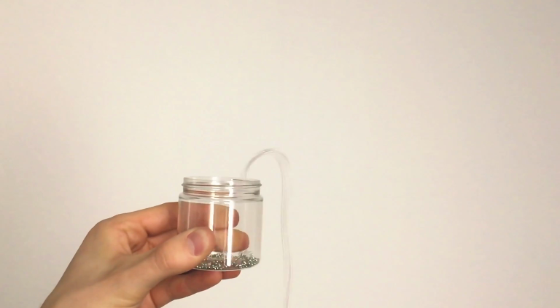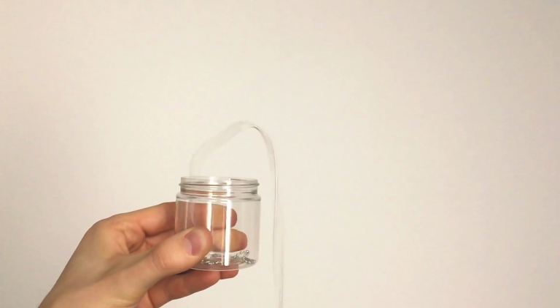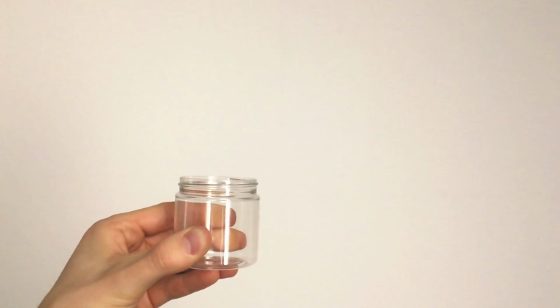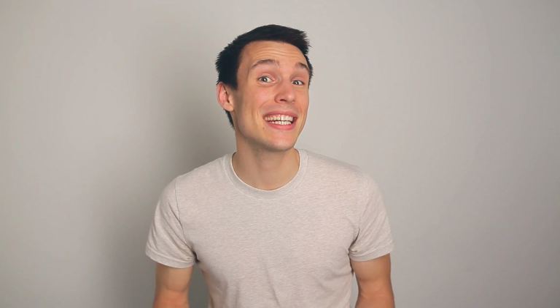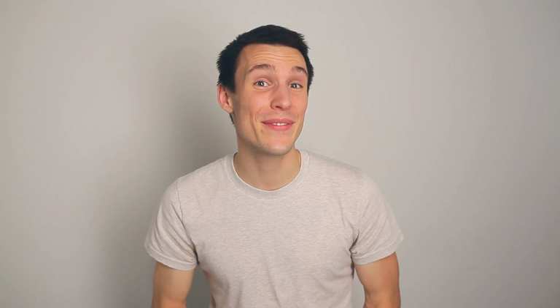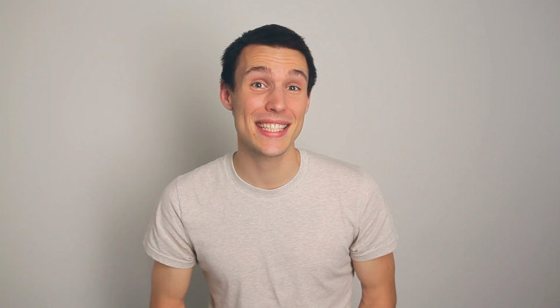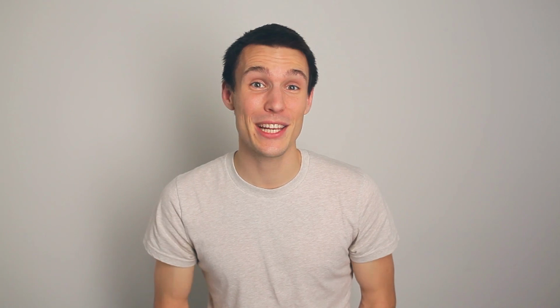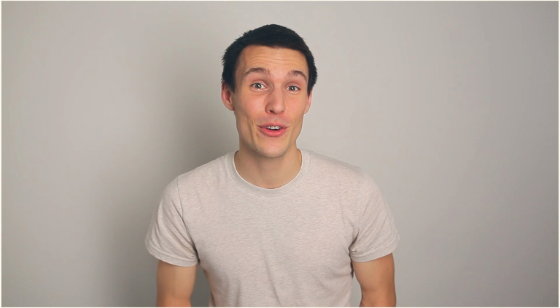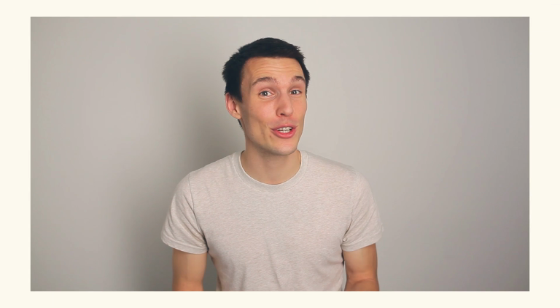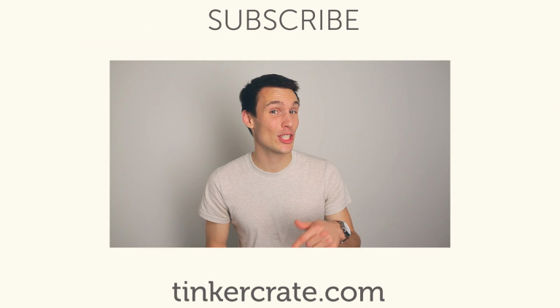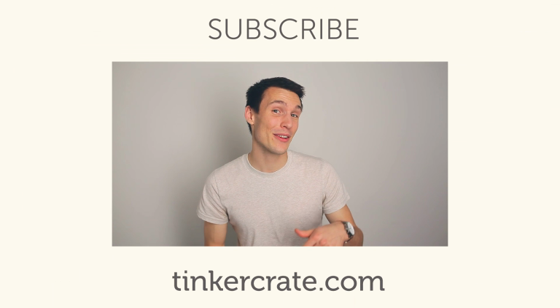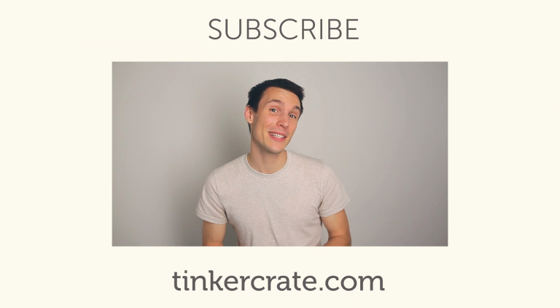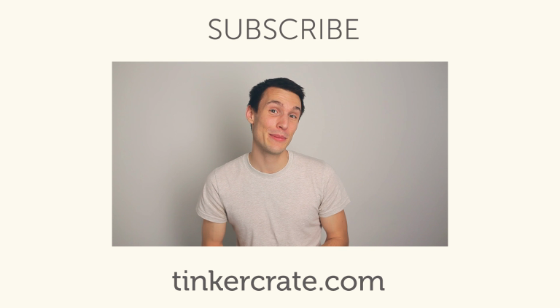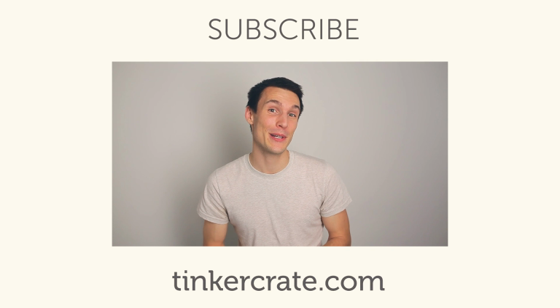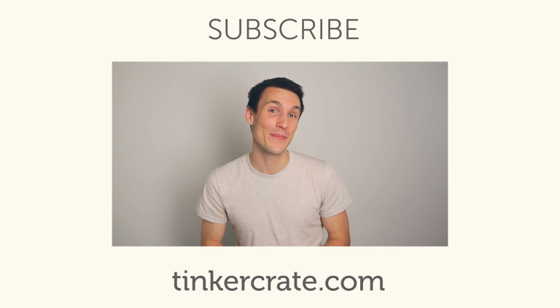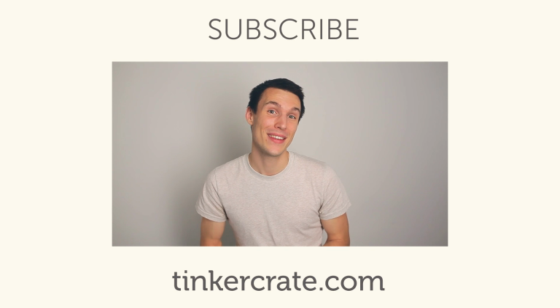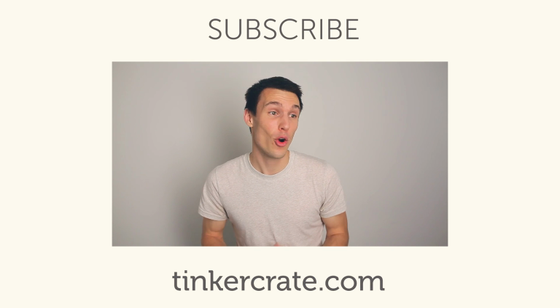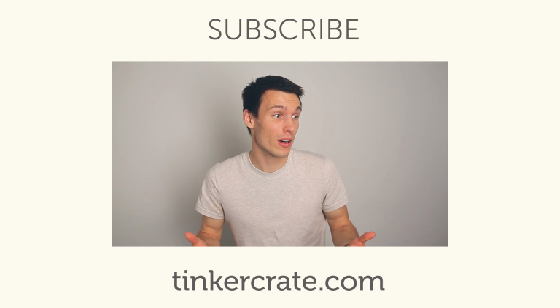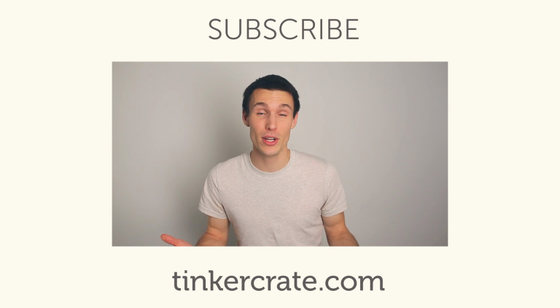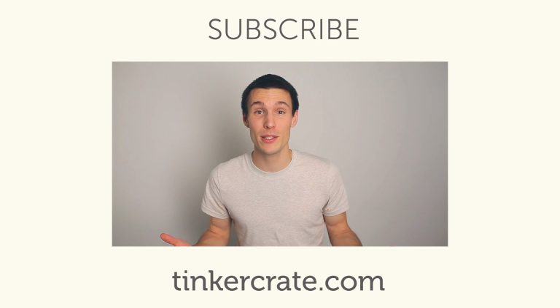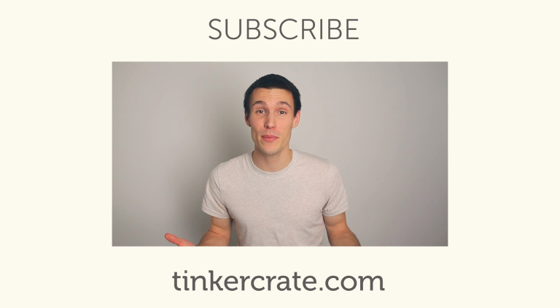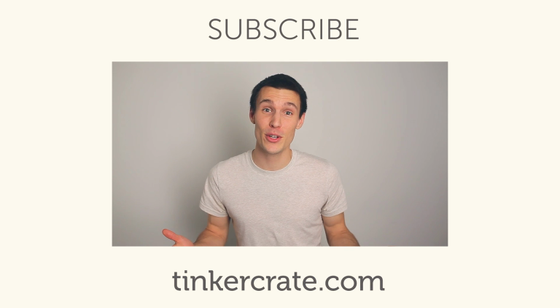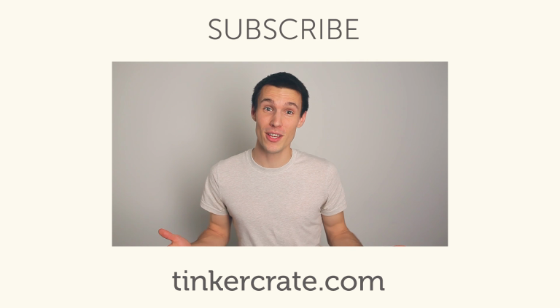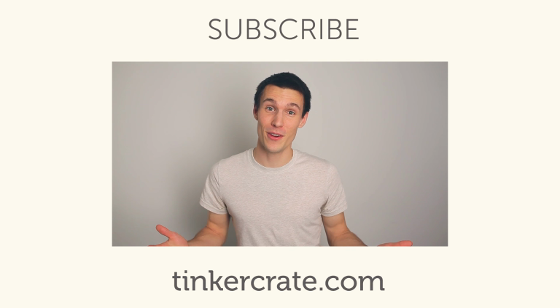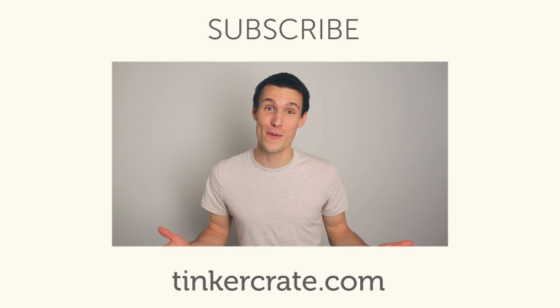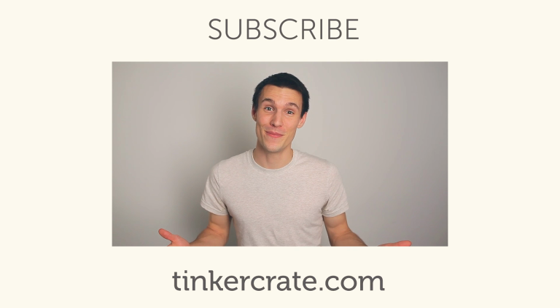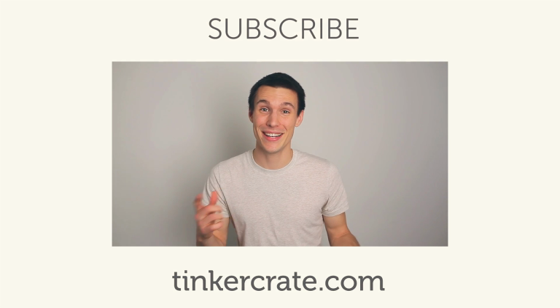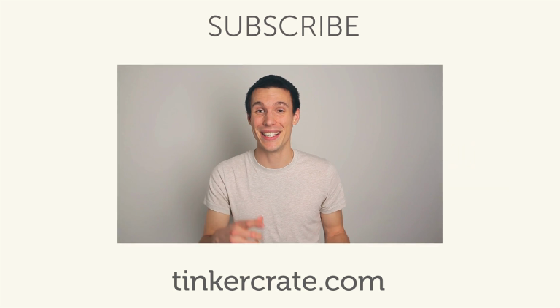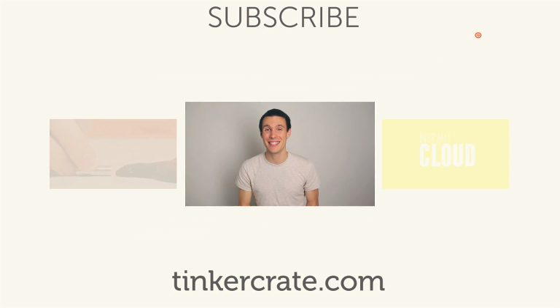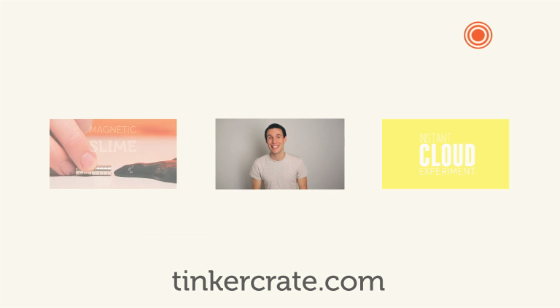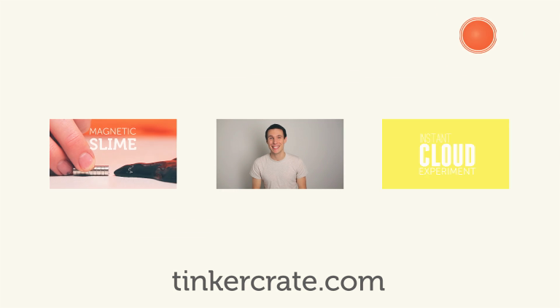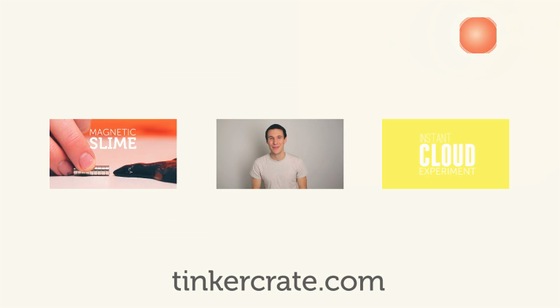If you're interested in investigating further, check out the links below, or try the experiment for yourself at home. All right, I'll see you guys next time.